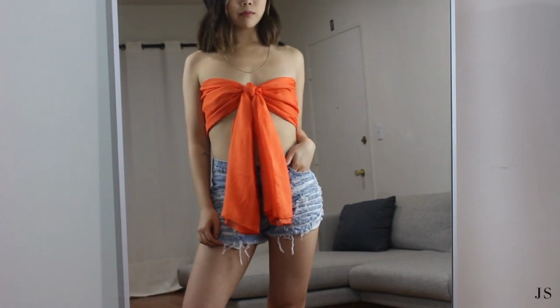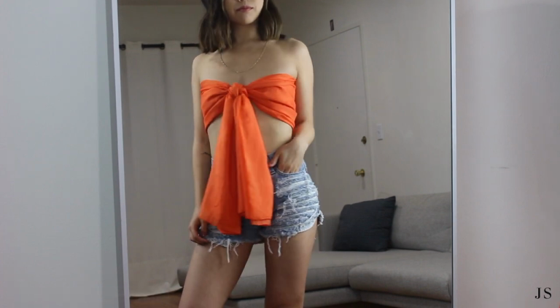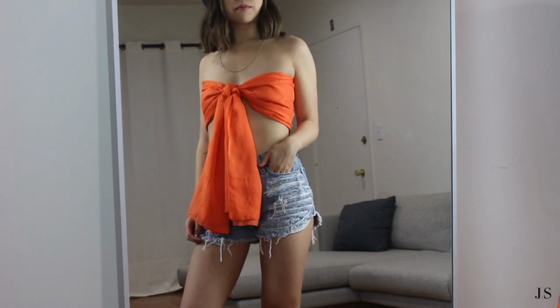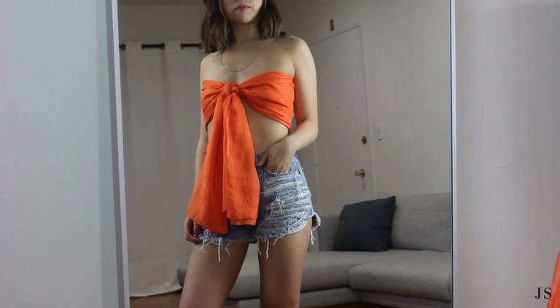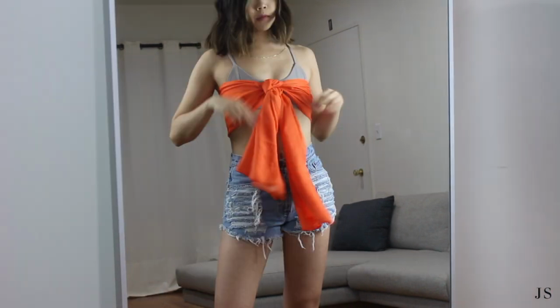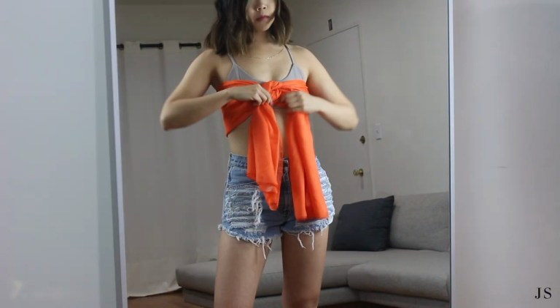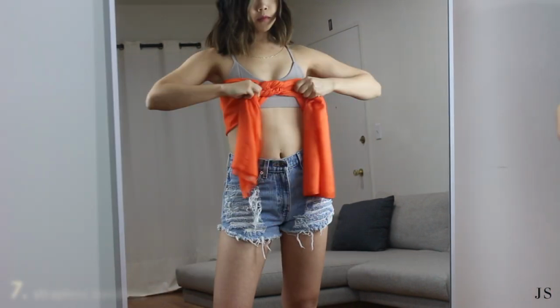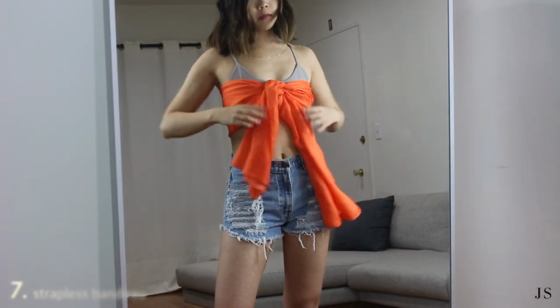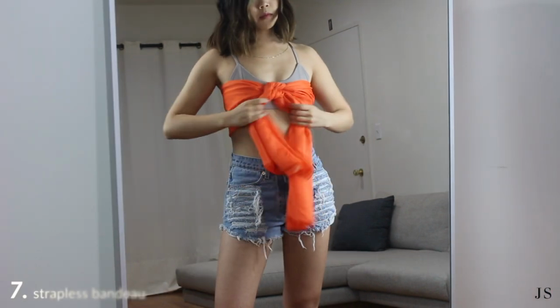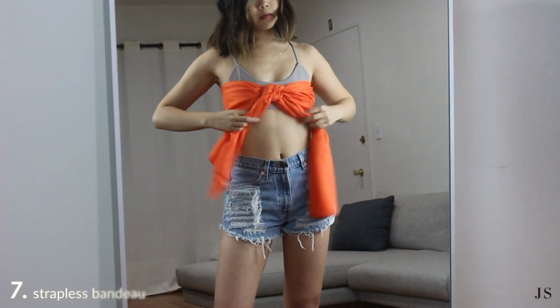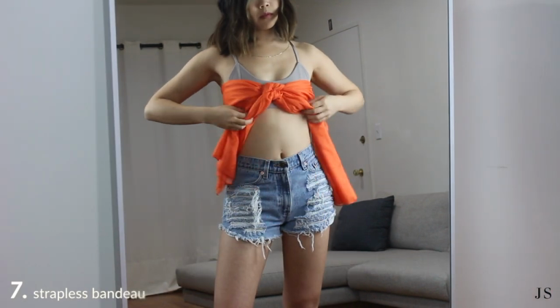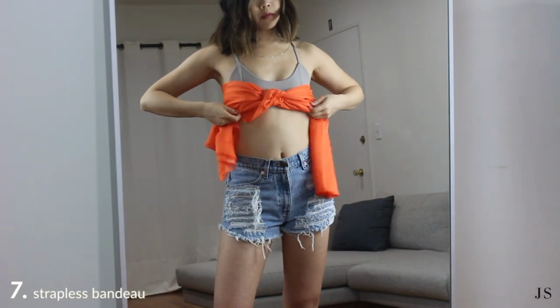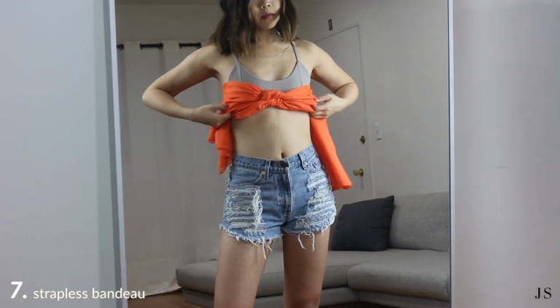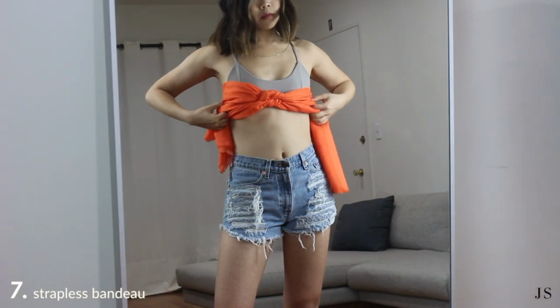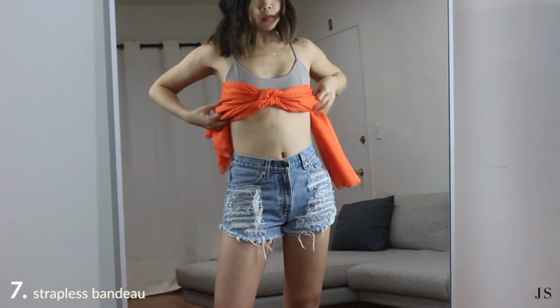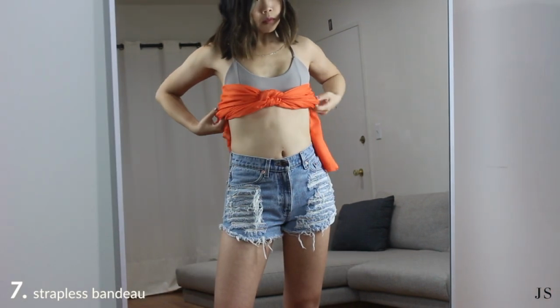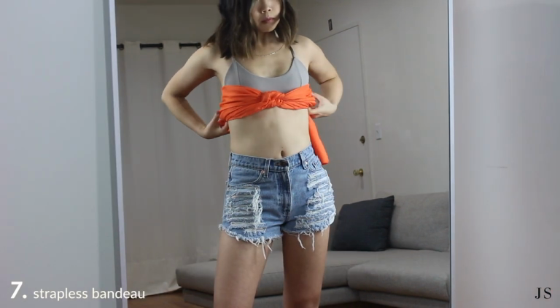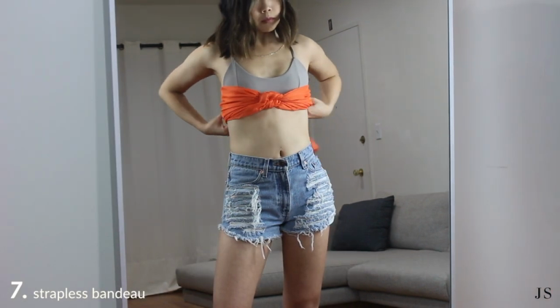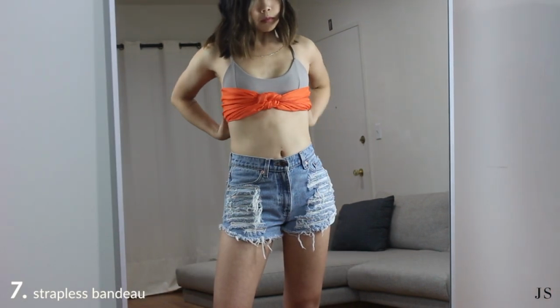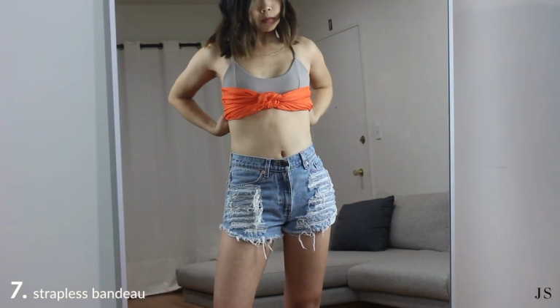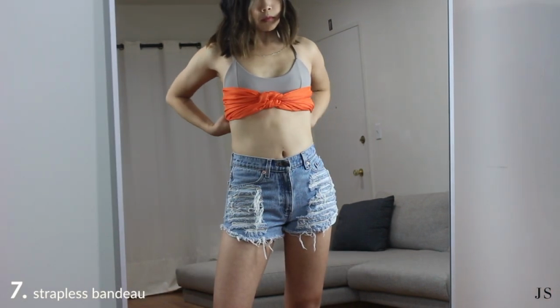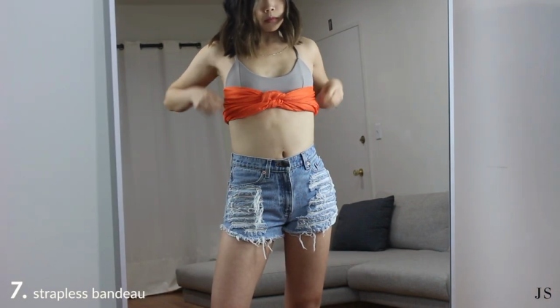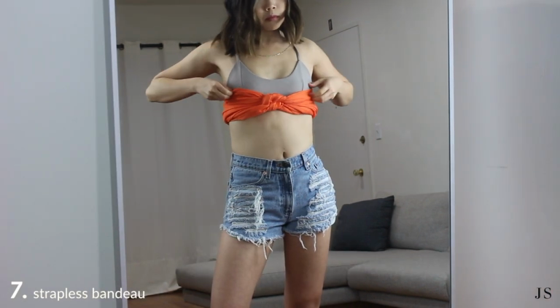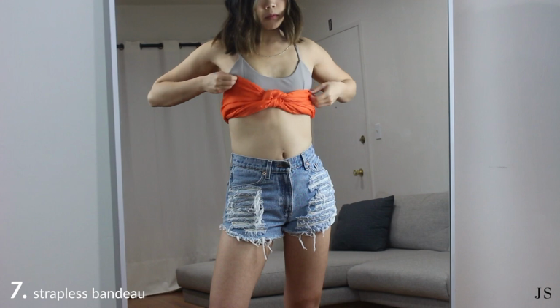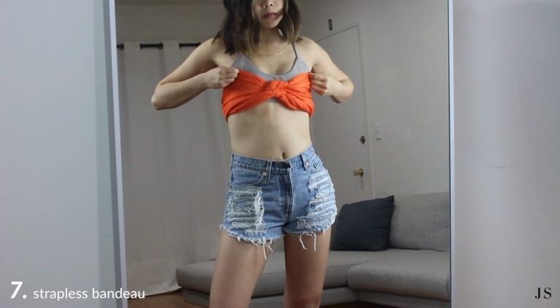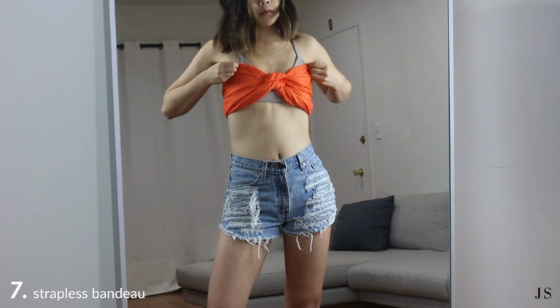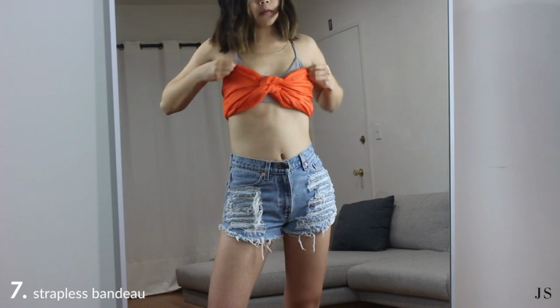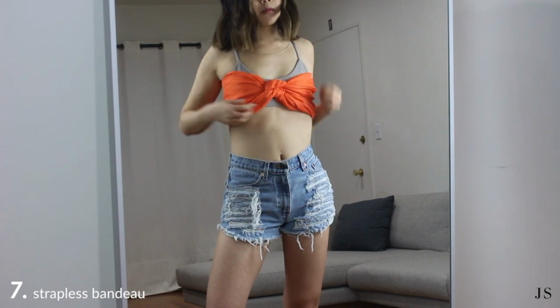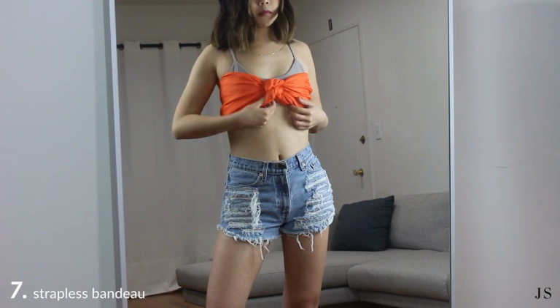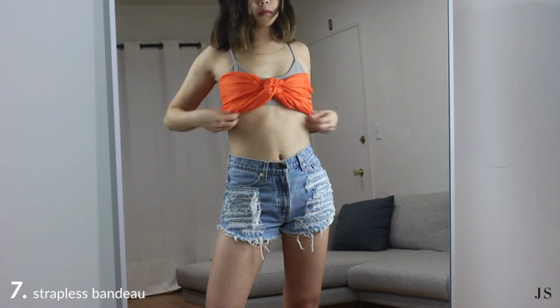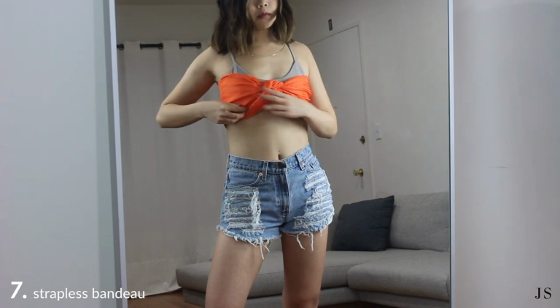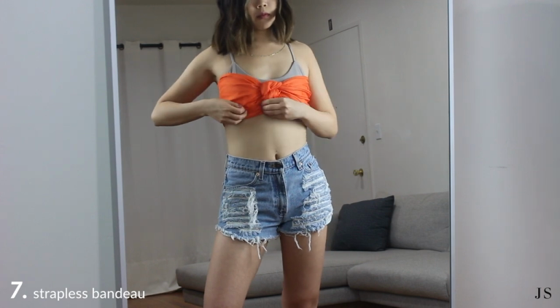If you want to hide the hanging tie, simply tuck the fabric in on the bottom to make it a strapless bandeau.